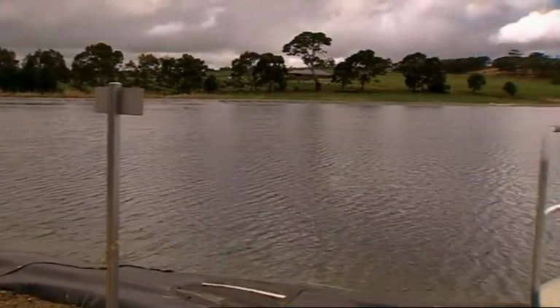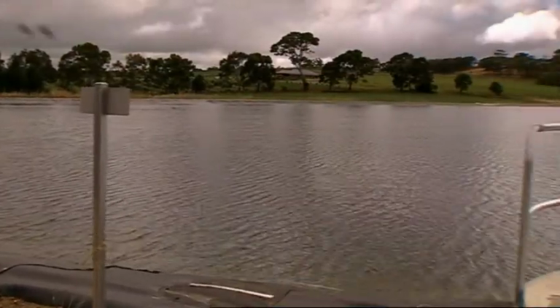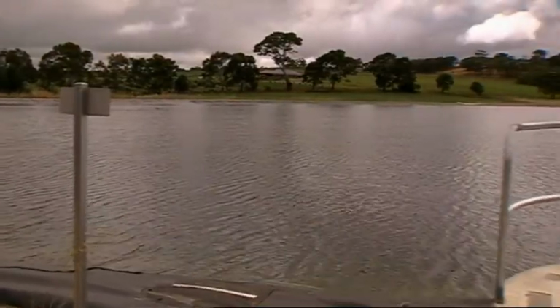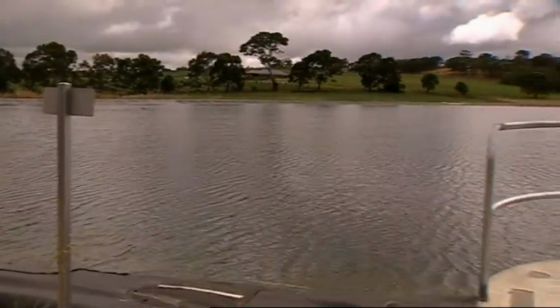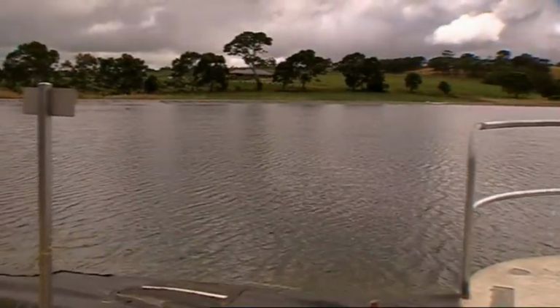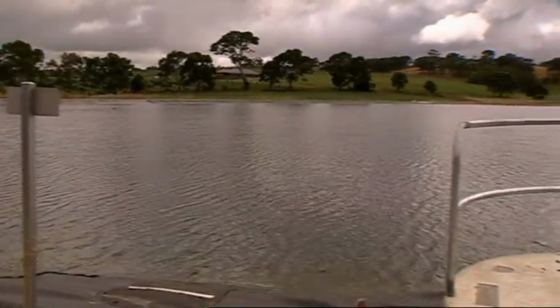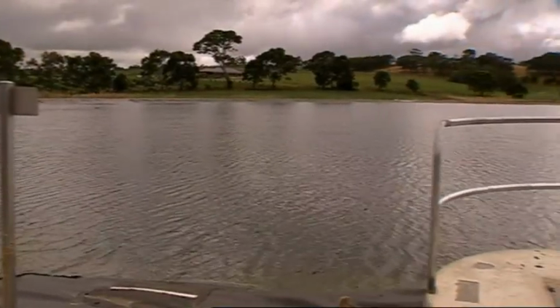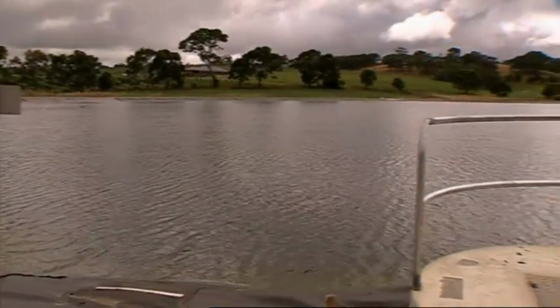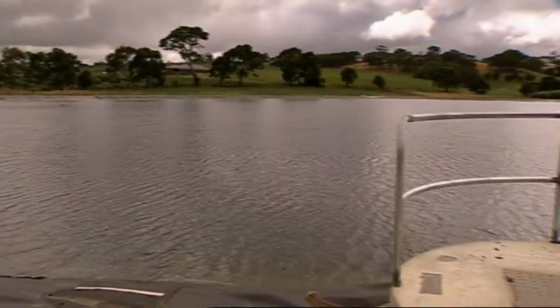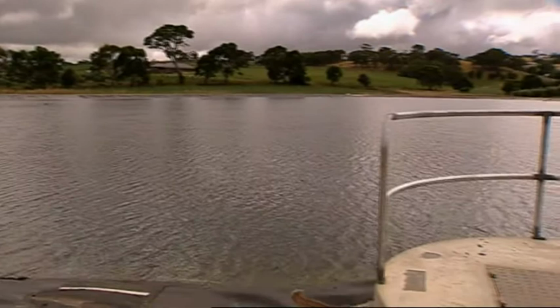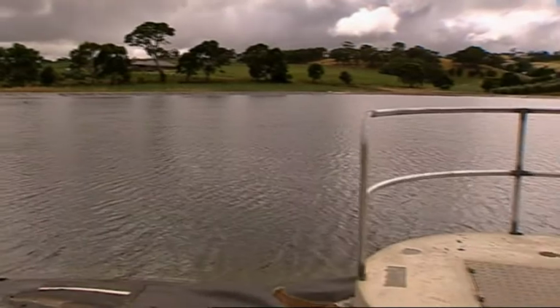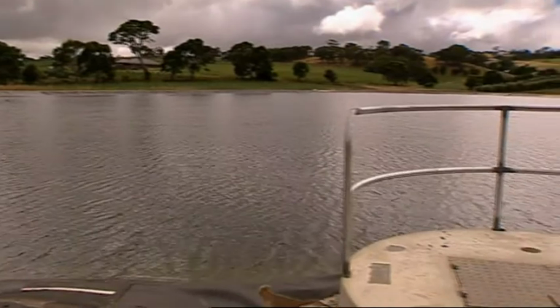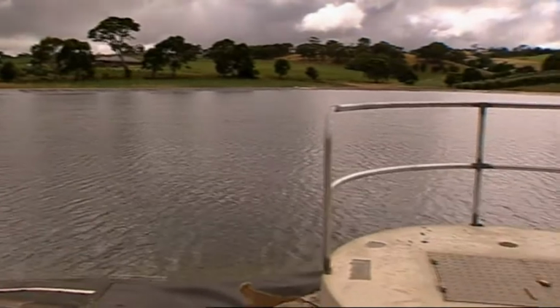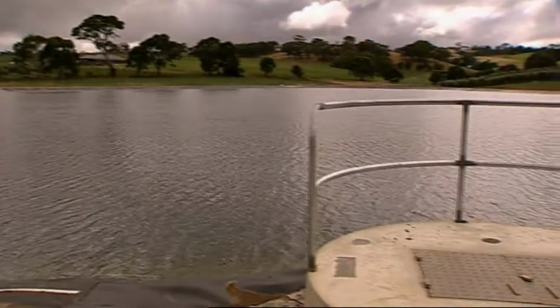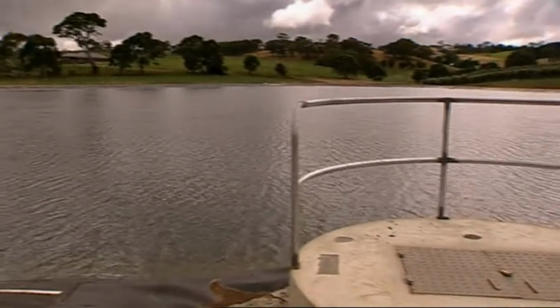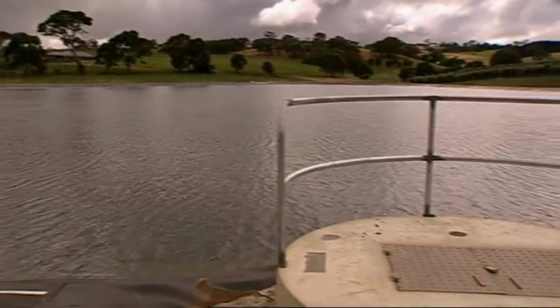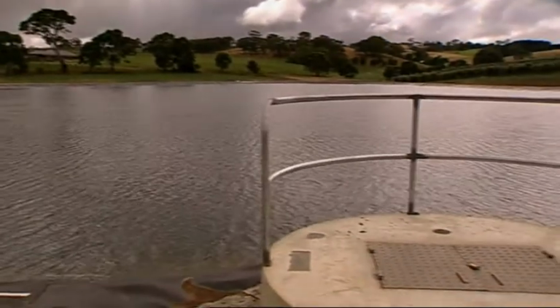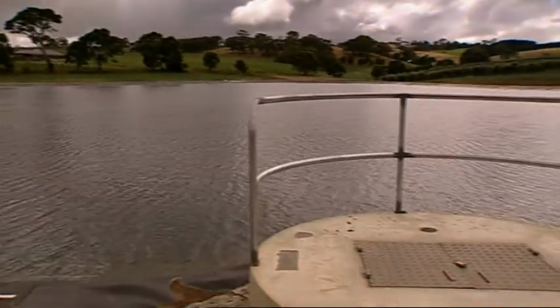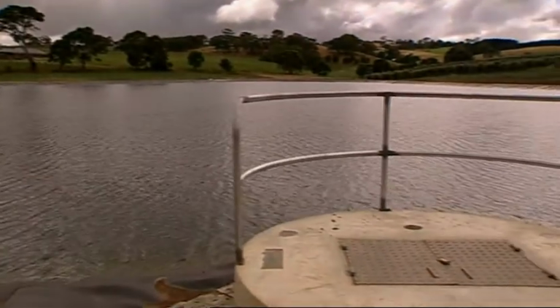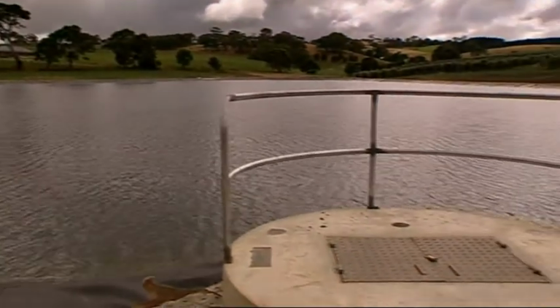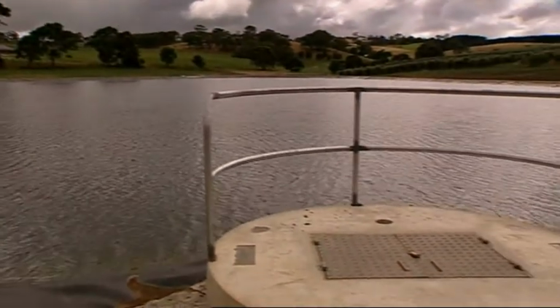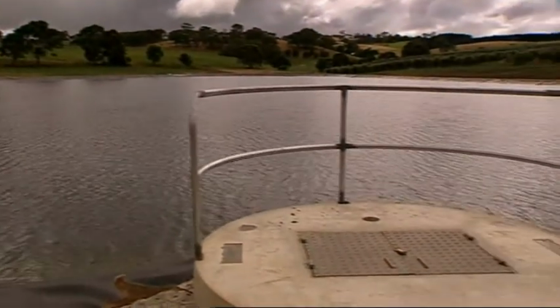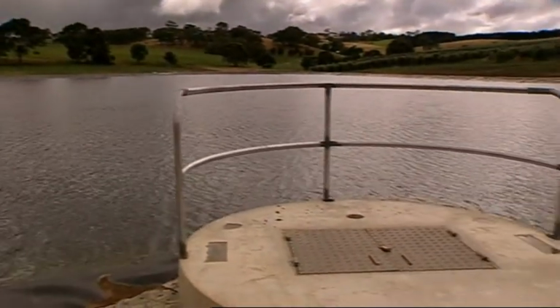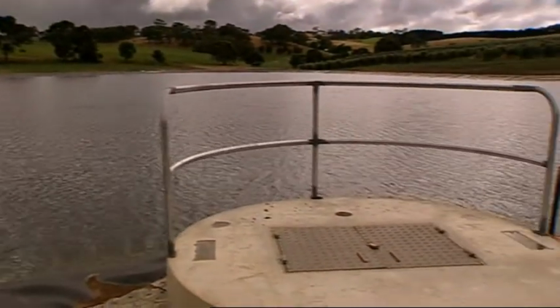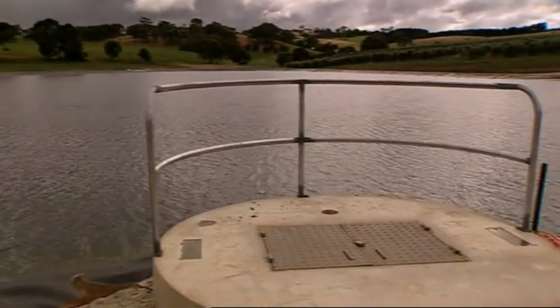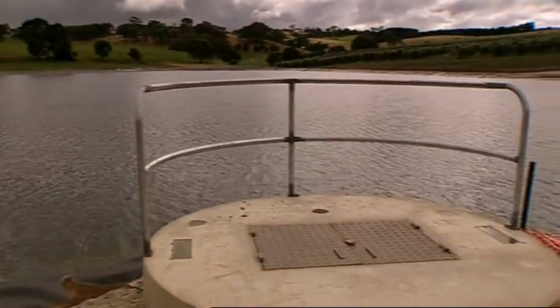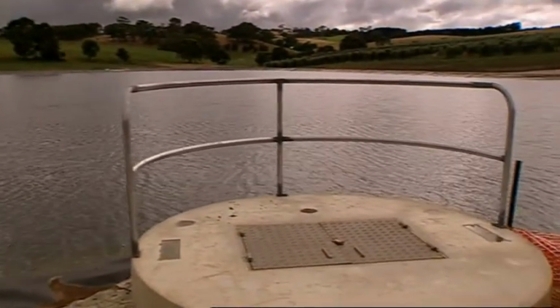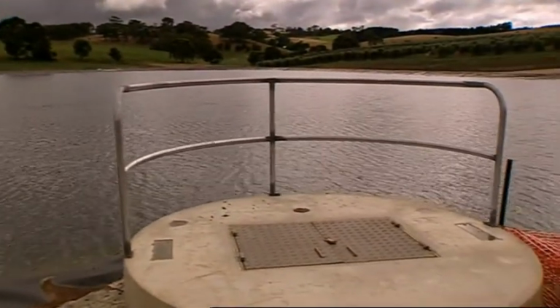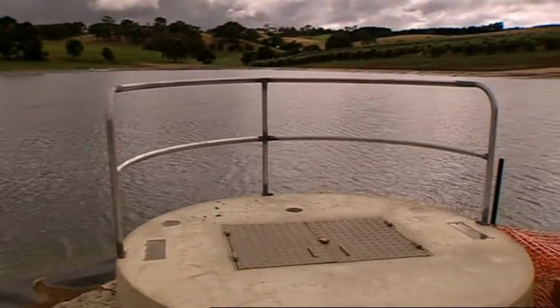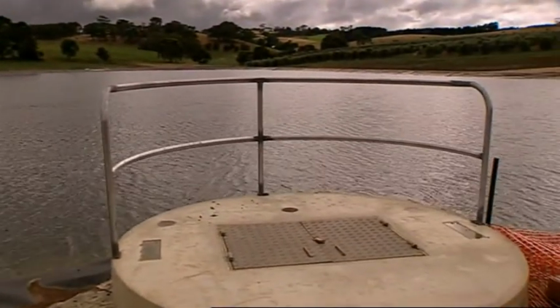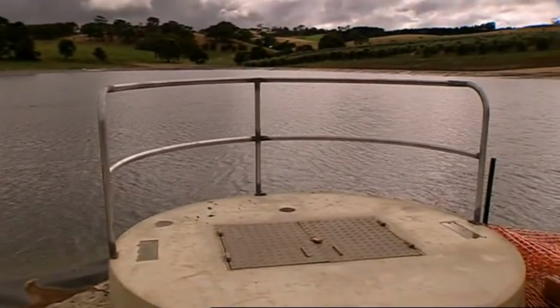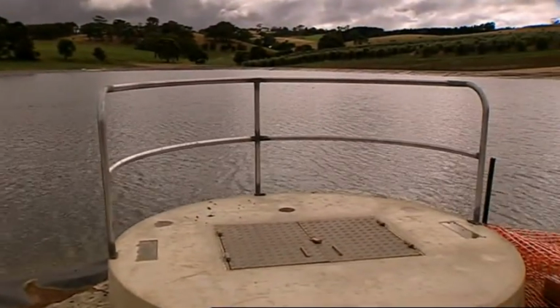This is a fairly big wastewater dam for a rural council — 120 megalitres.